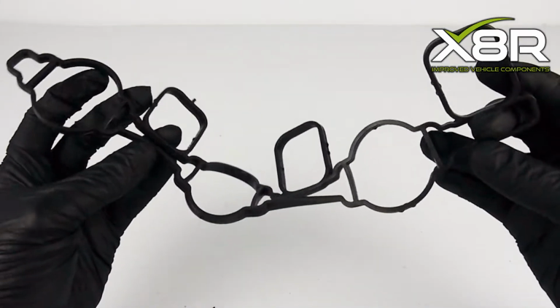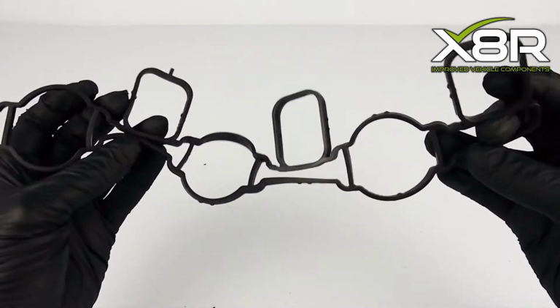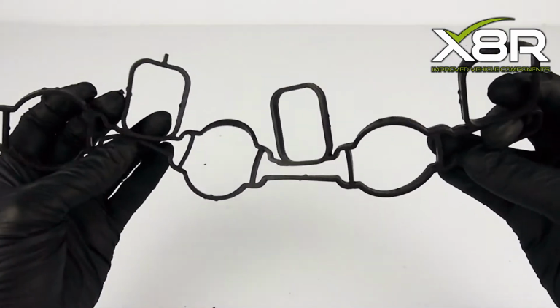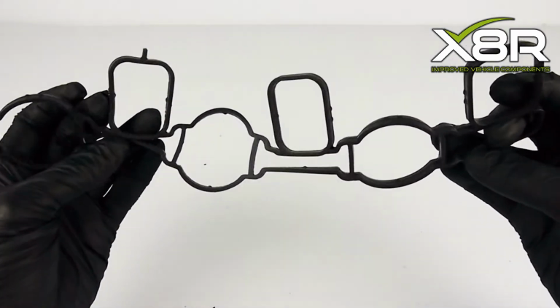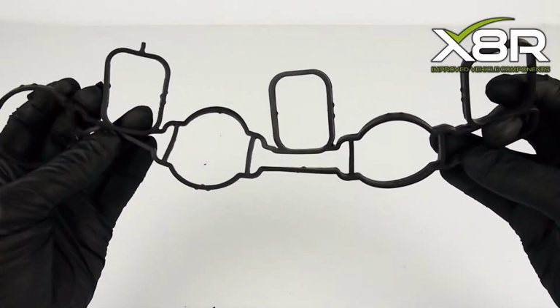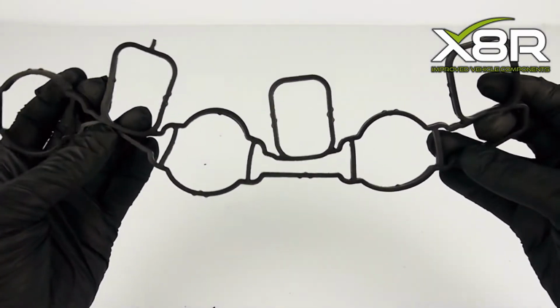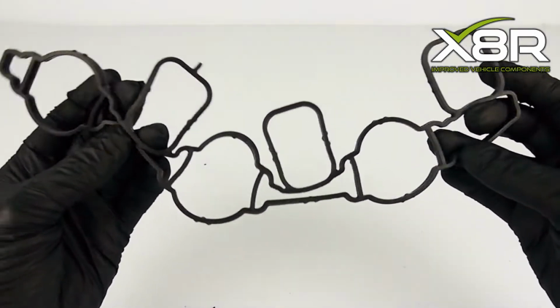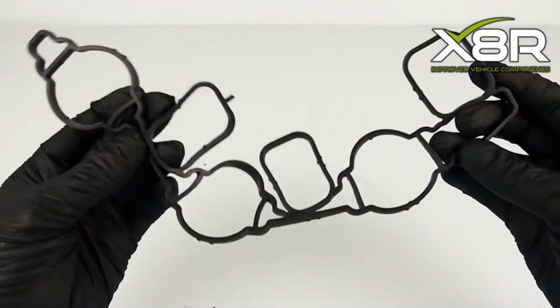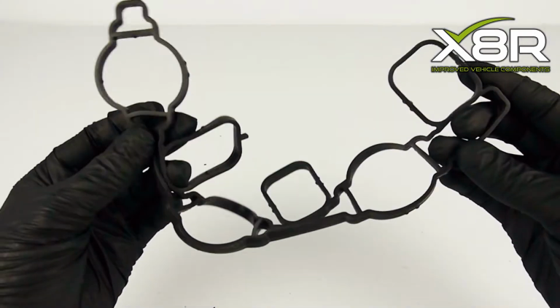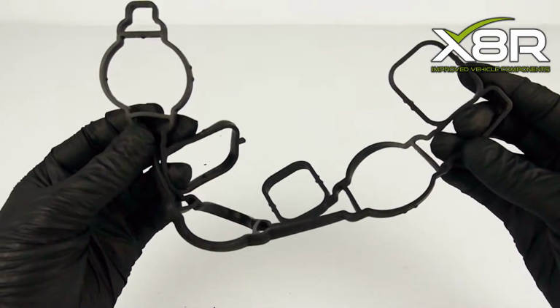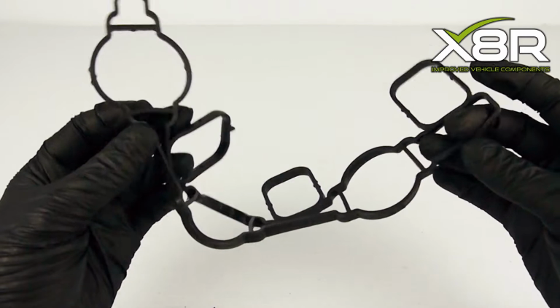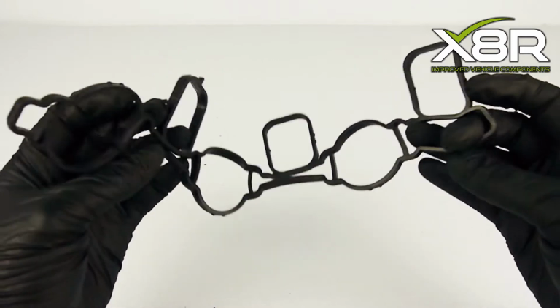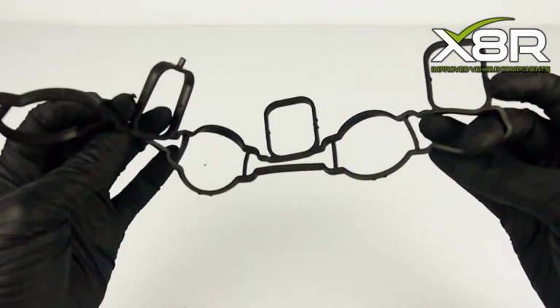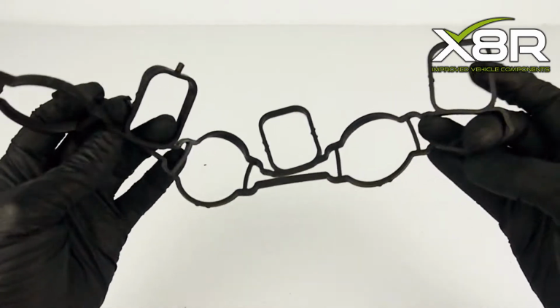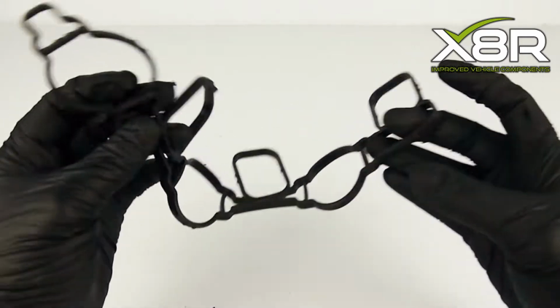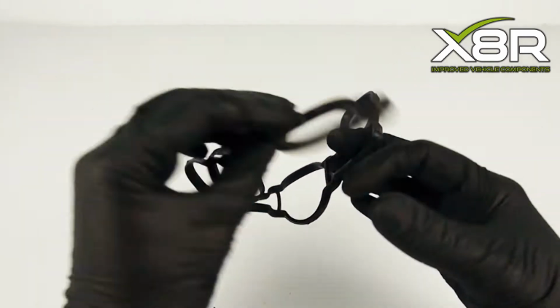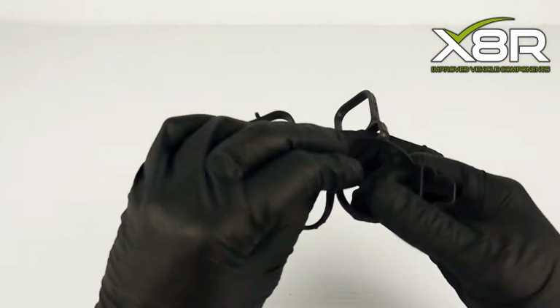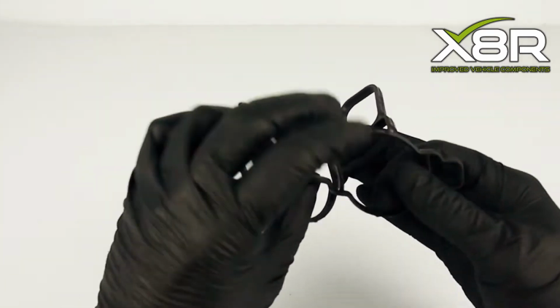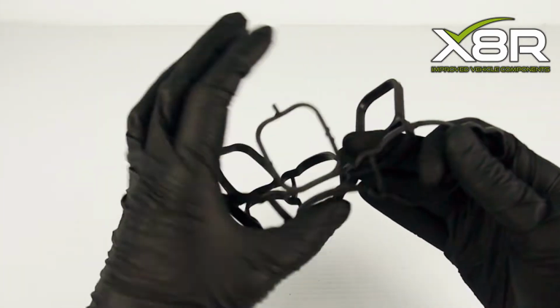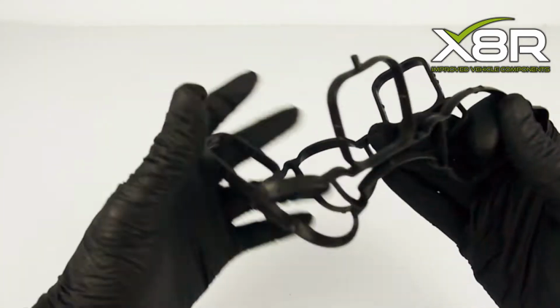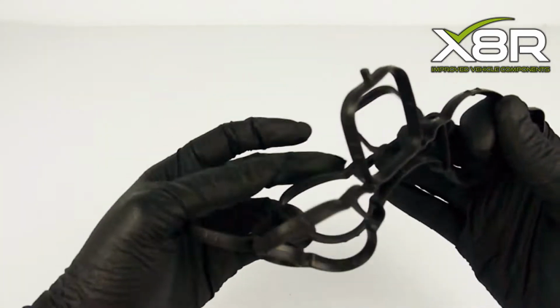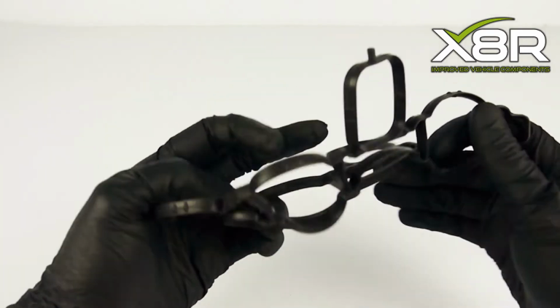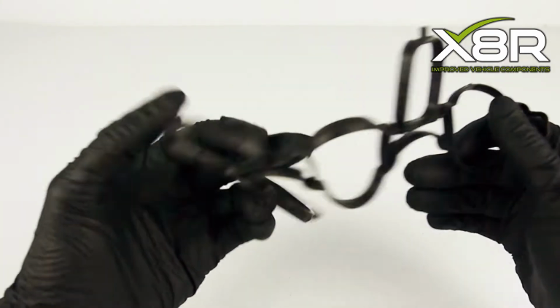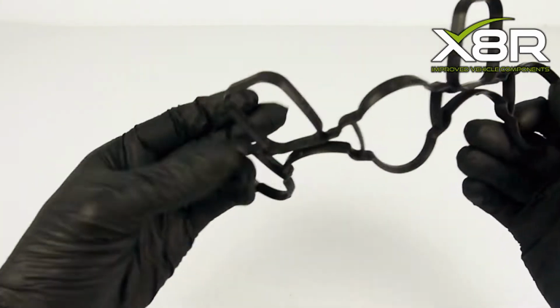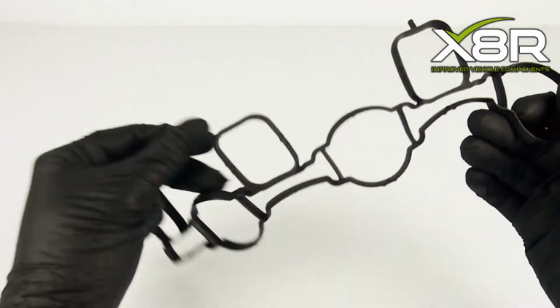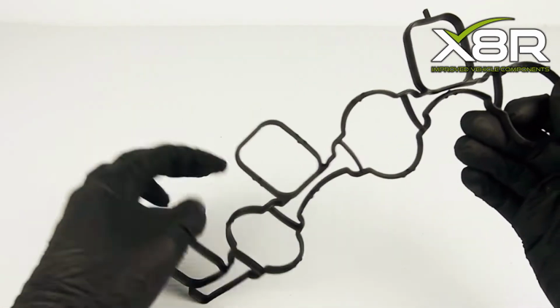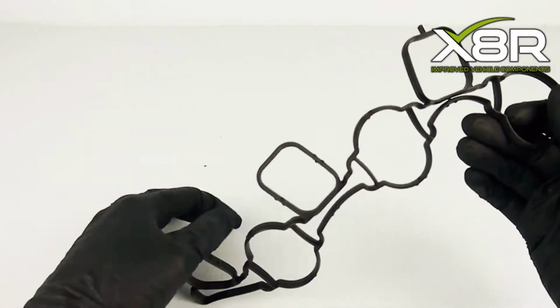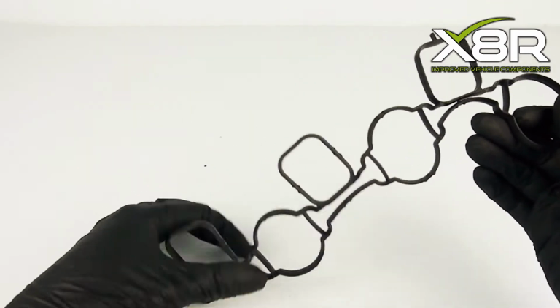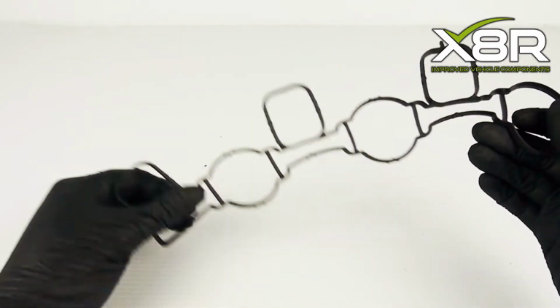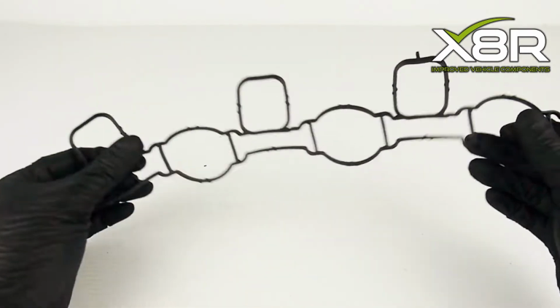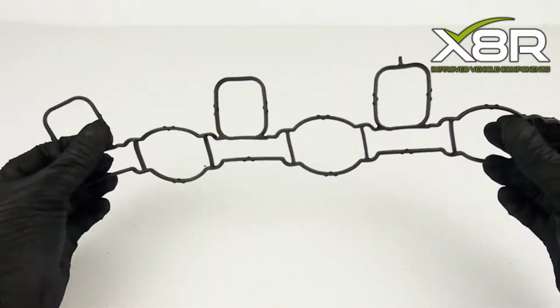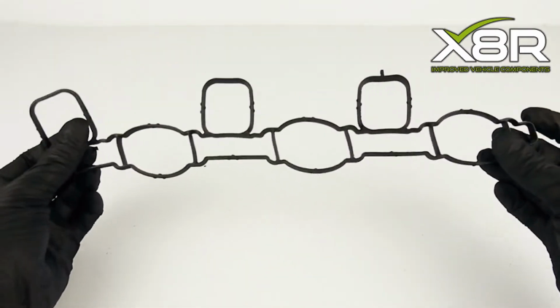We advise installing a blanking kit to both intake manifolds at the same time.